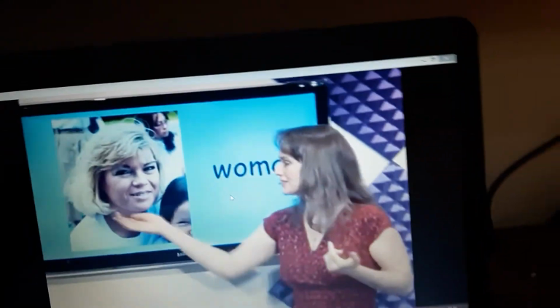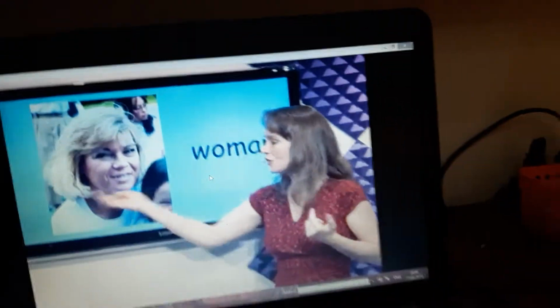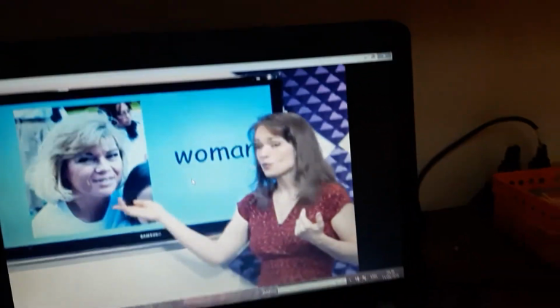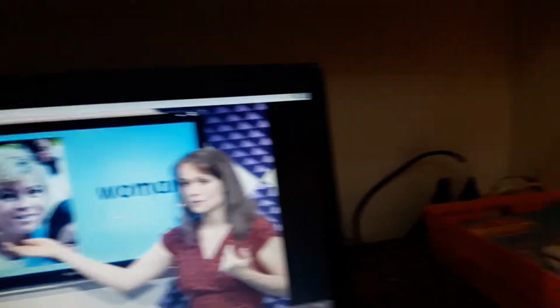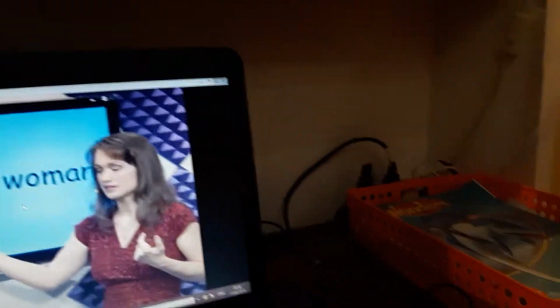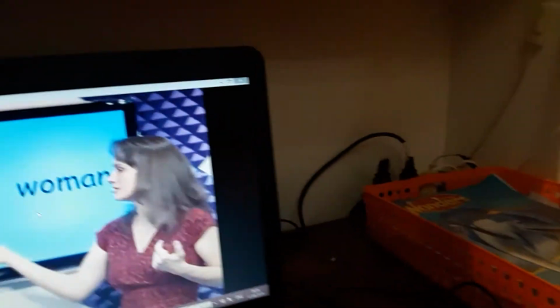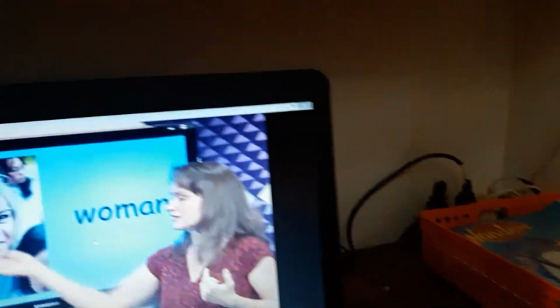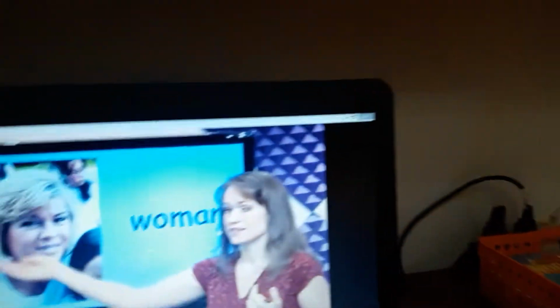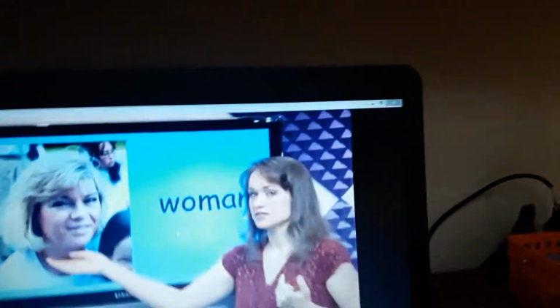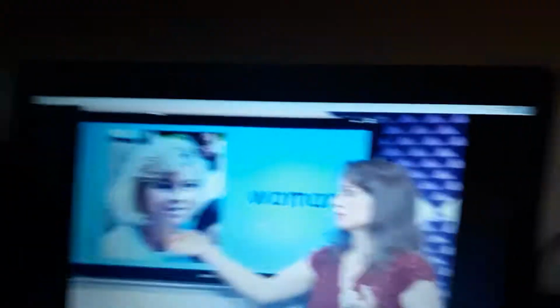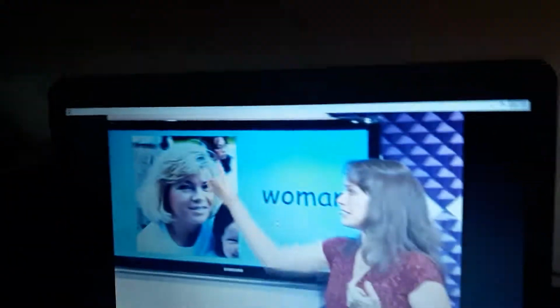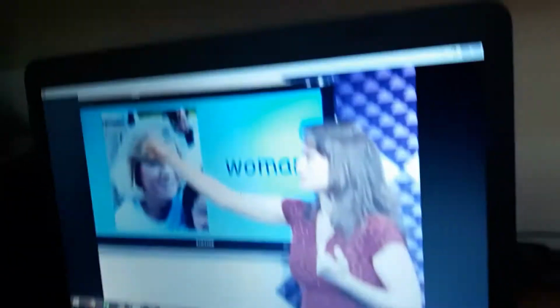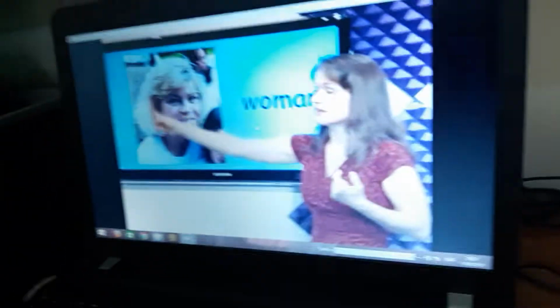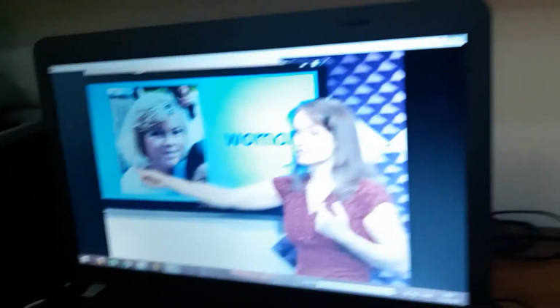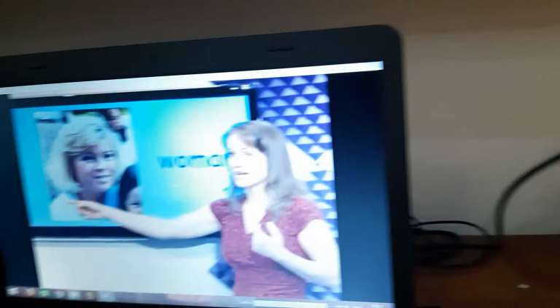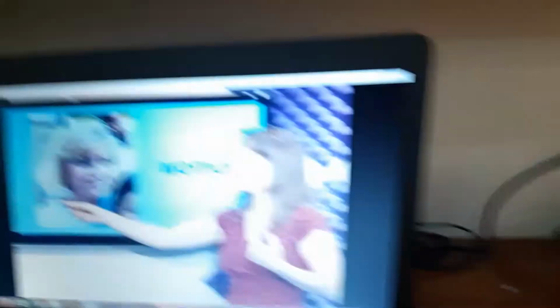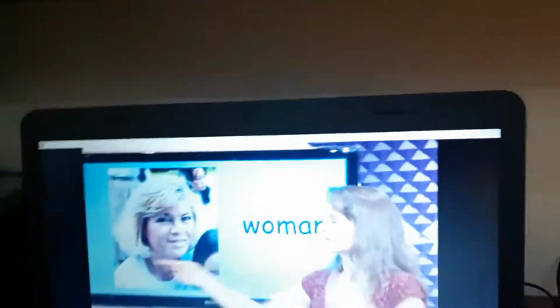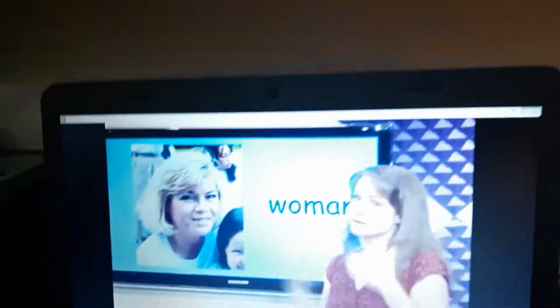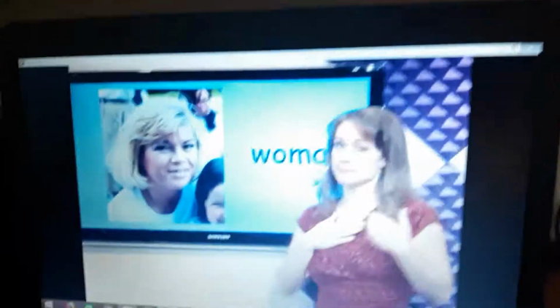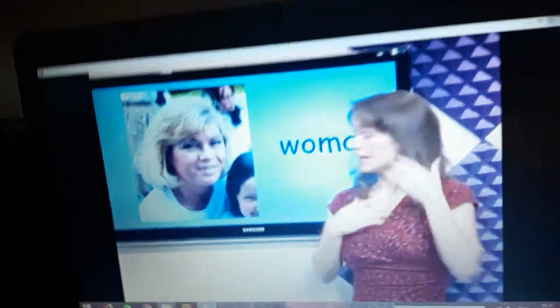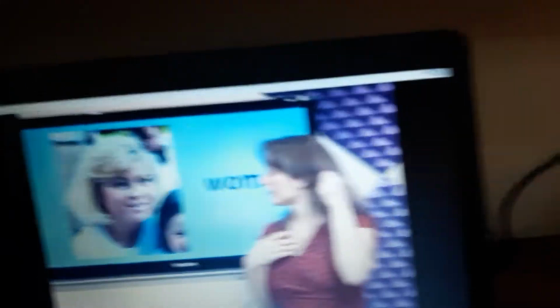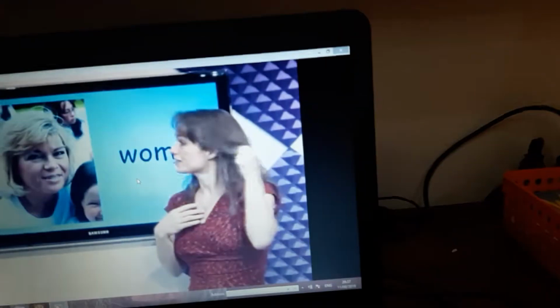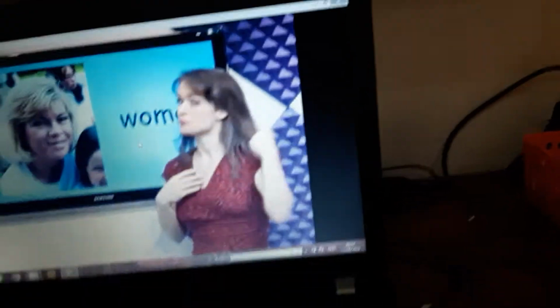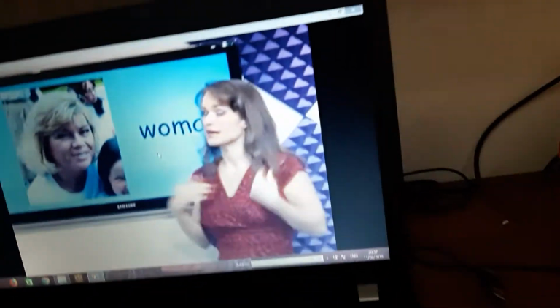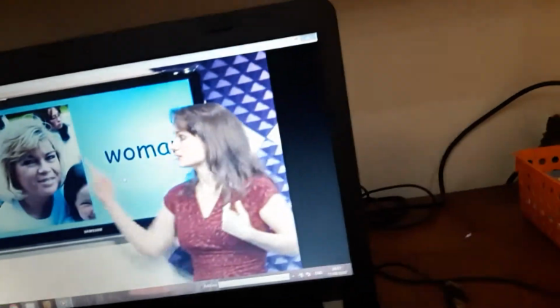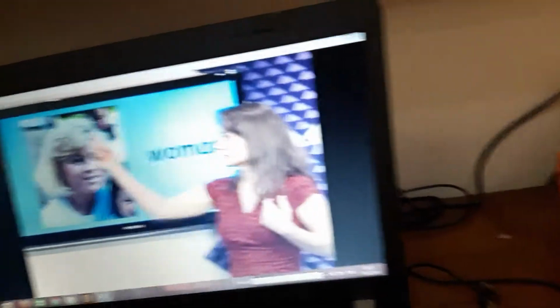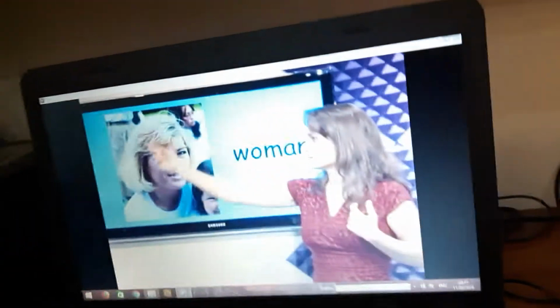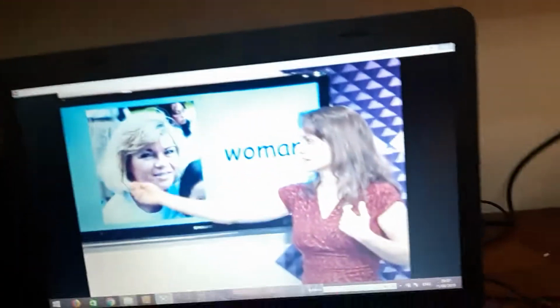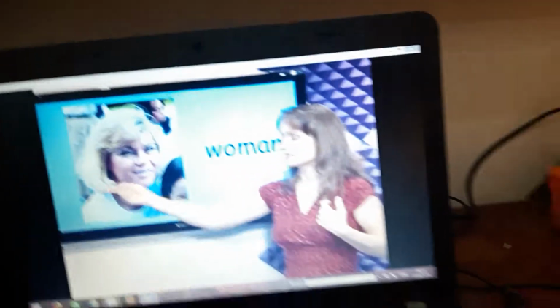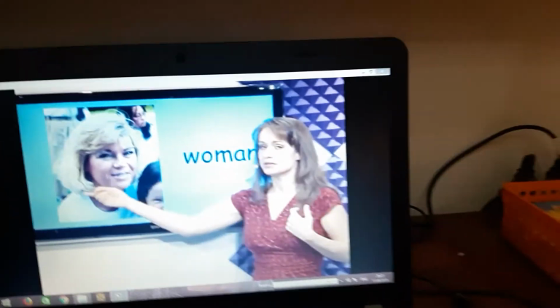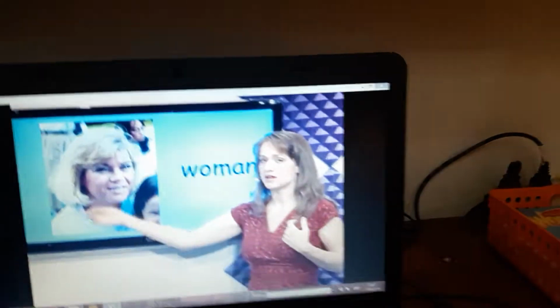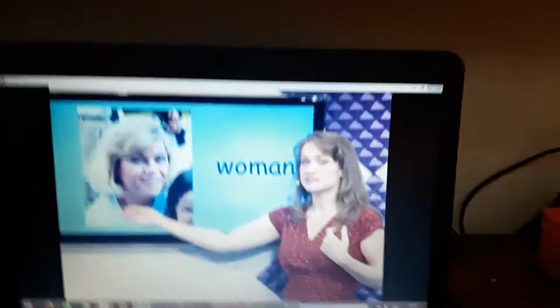What's this? Woman. The woman has hair. It has long hair. The woman.